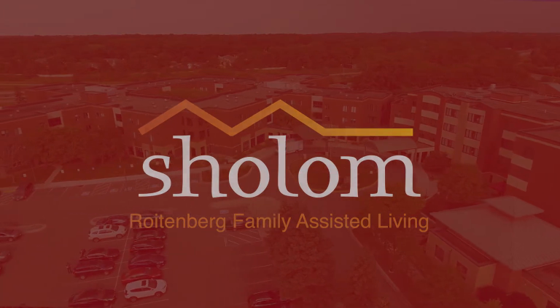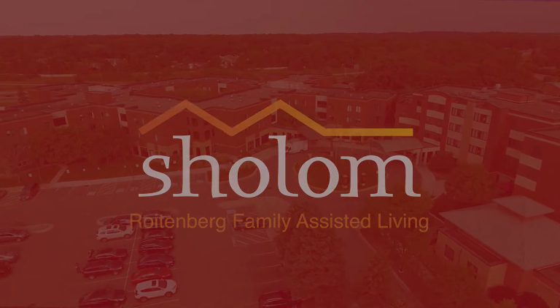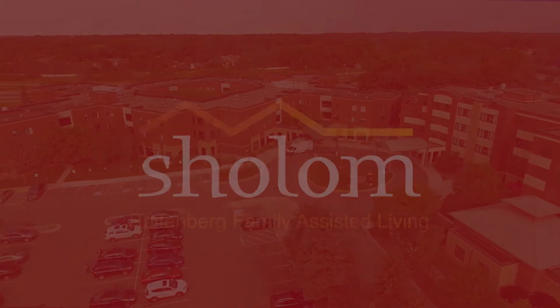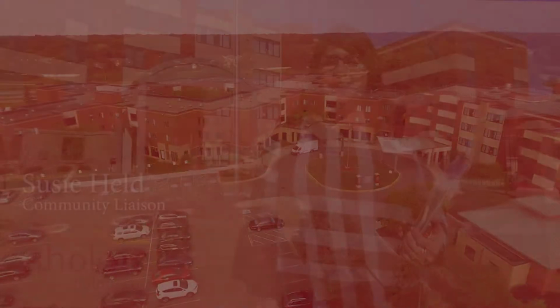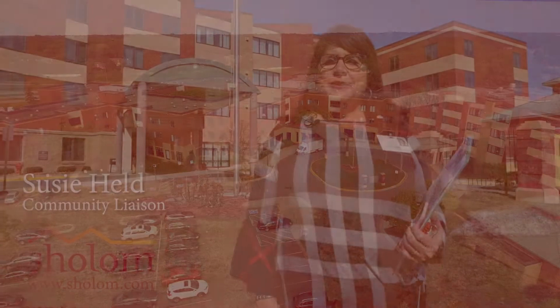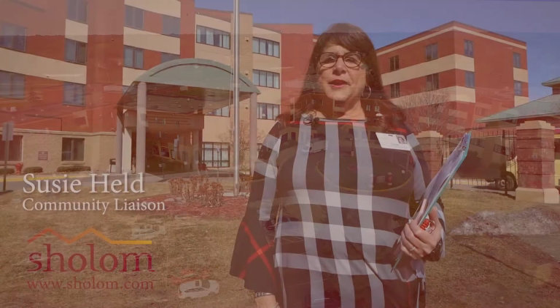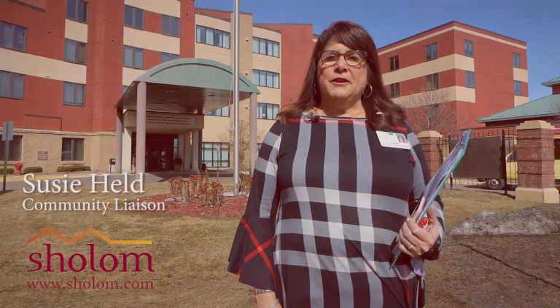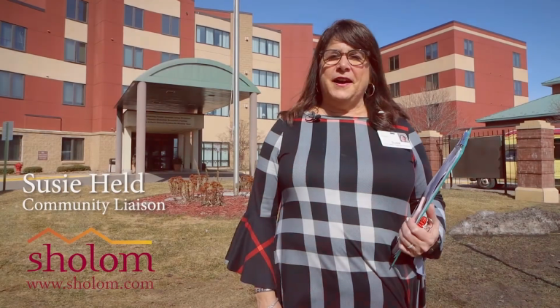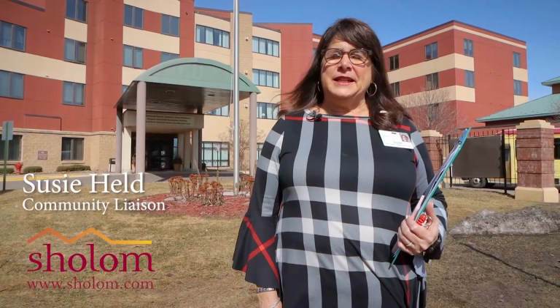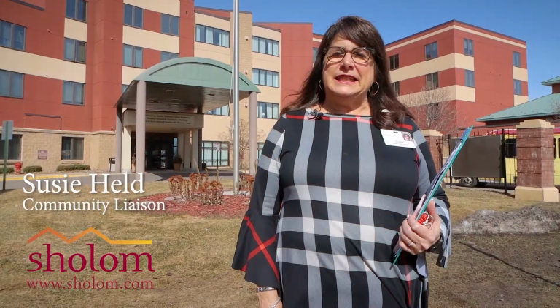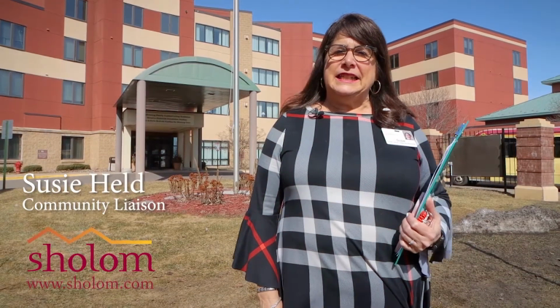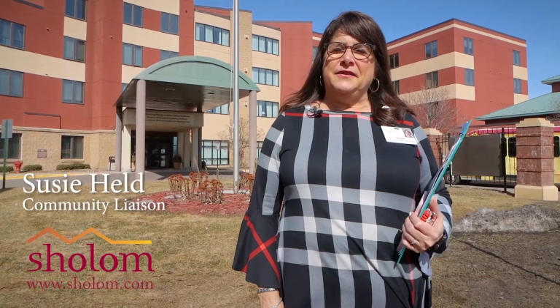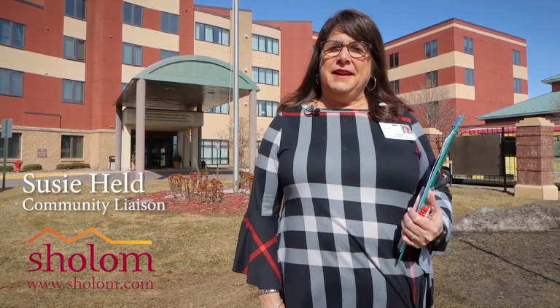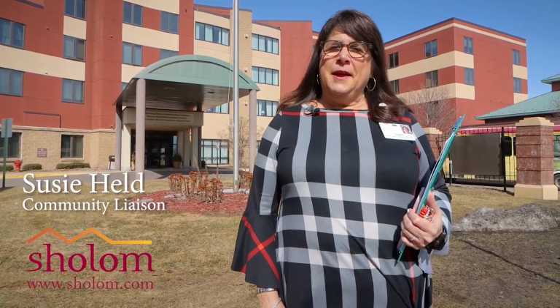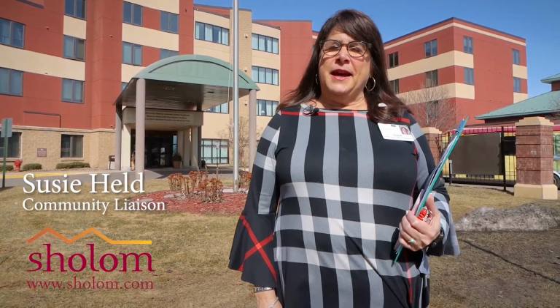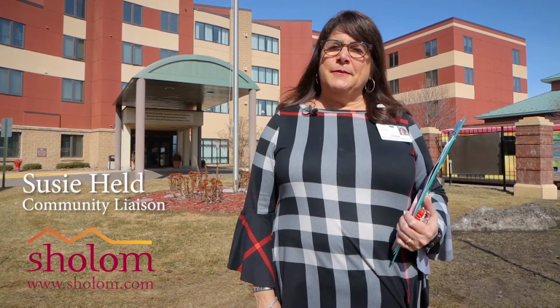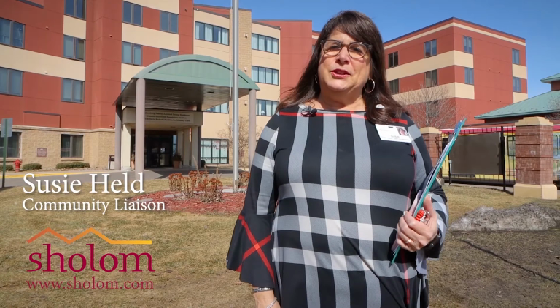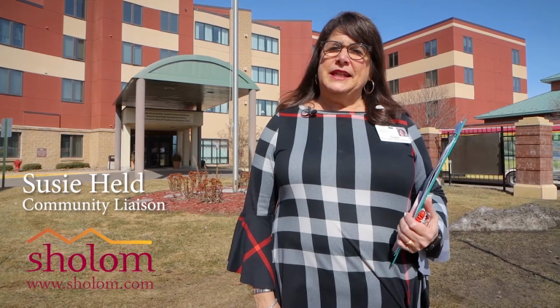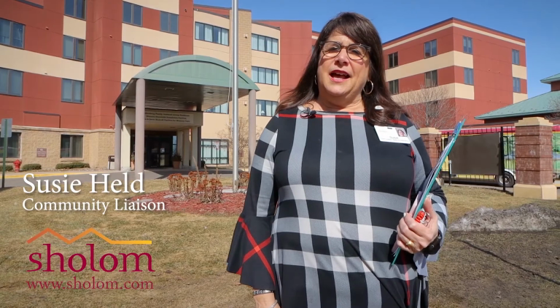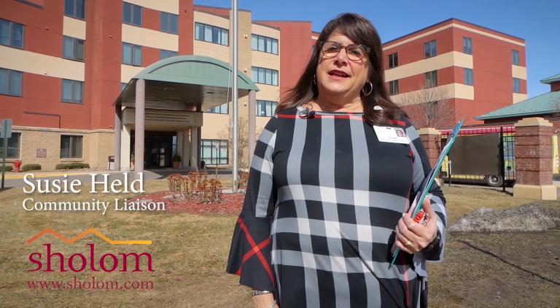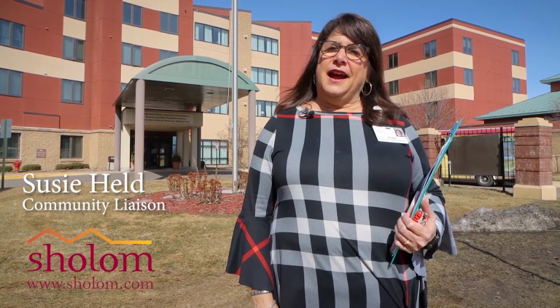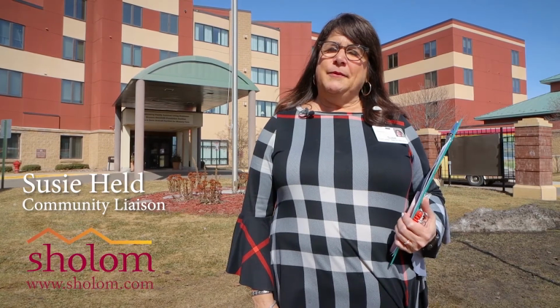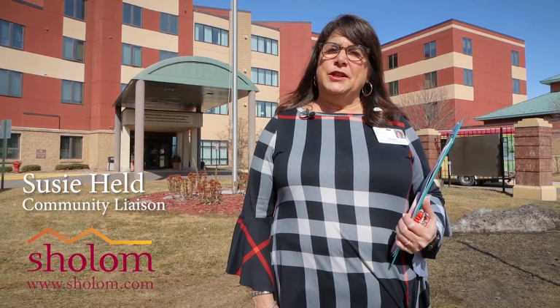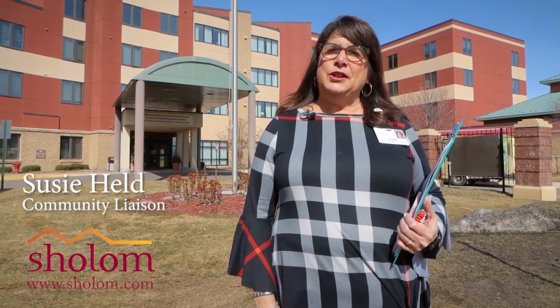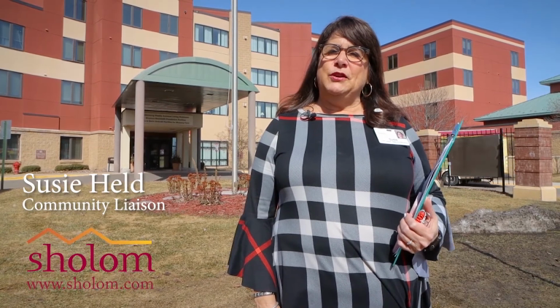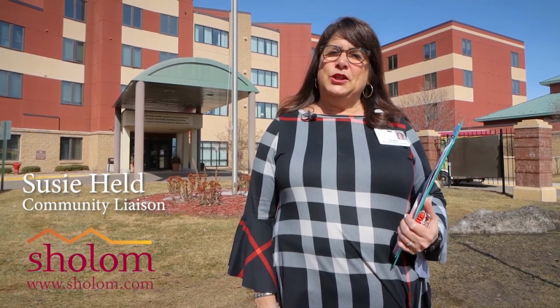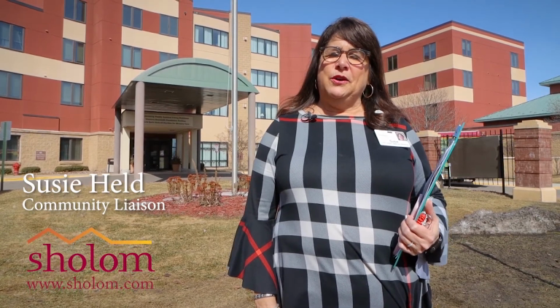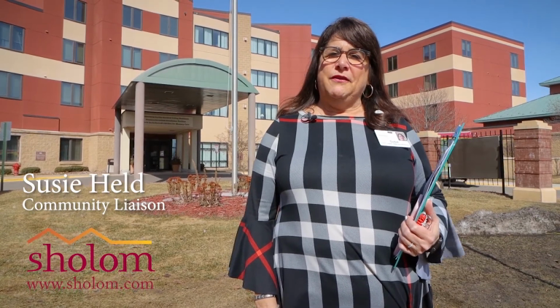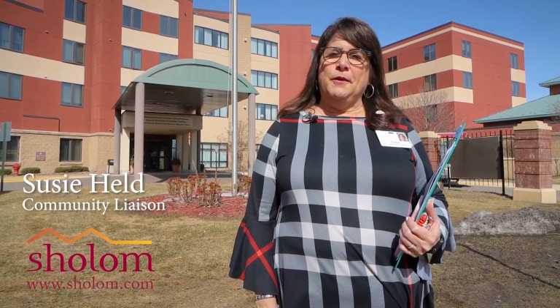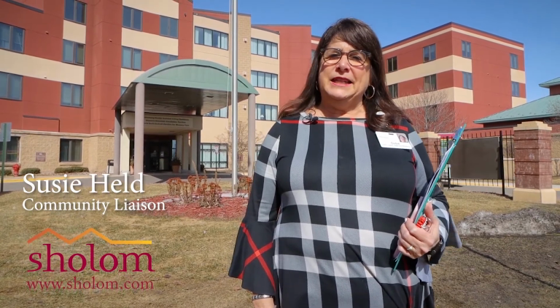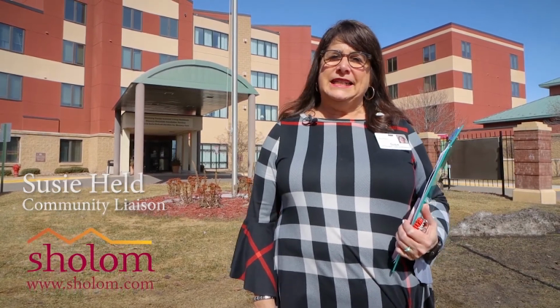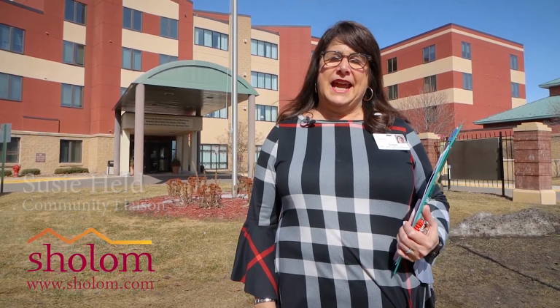Hi, welcome to Reitenberg Family Assisted Living. My name is Susie Held and I am going to give you a tour of our building today.